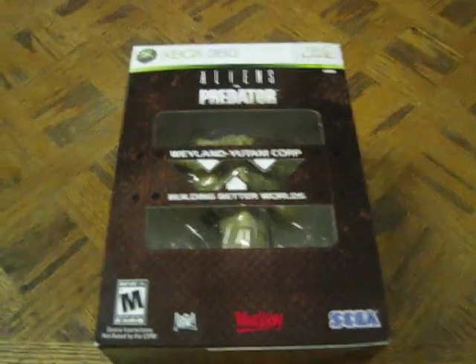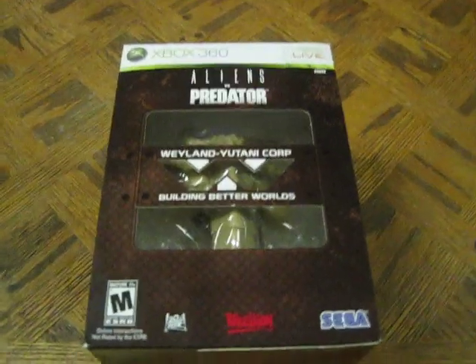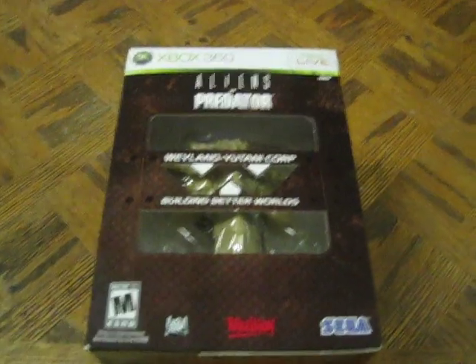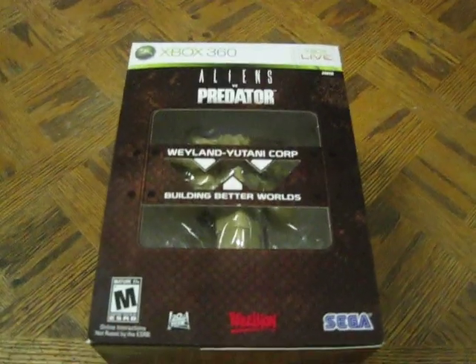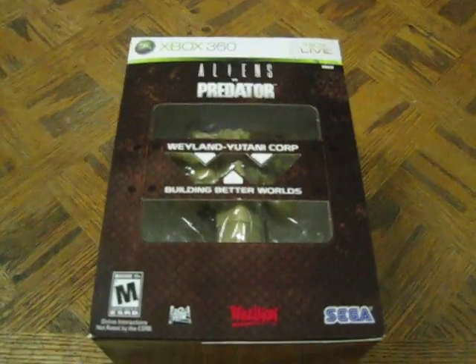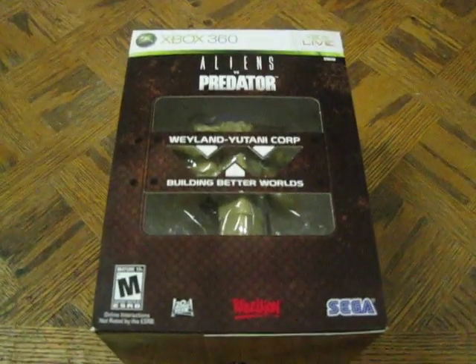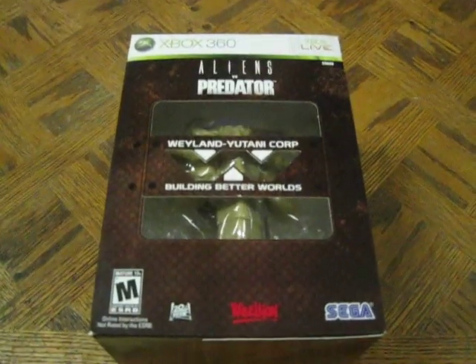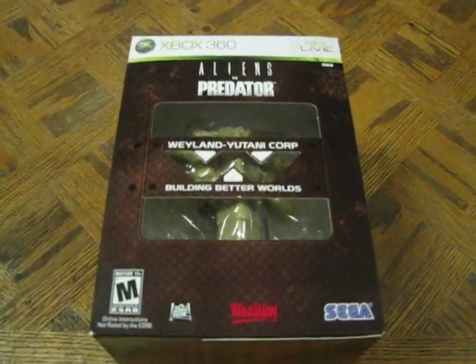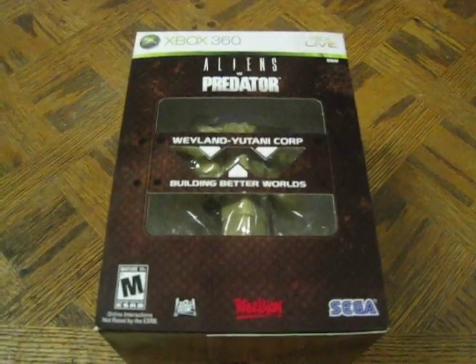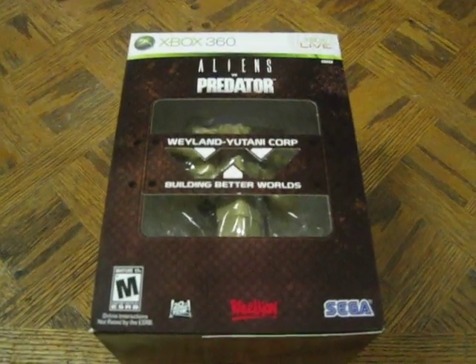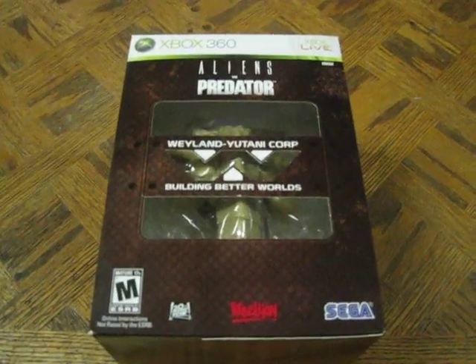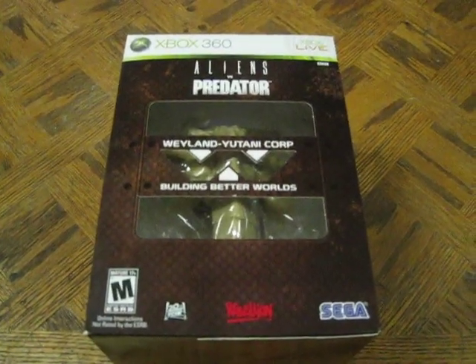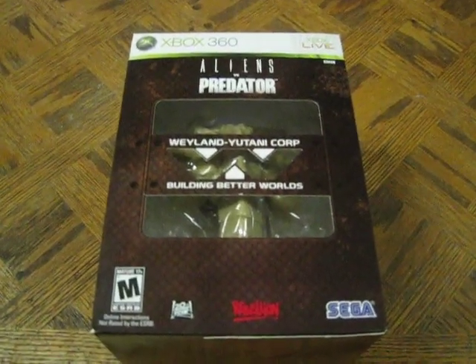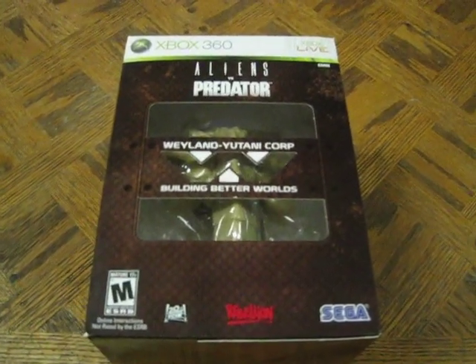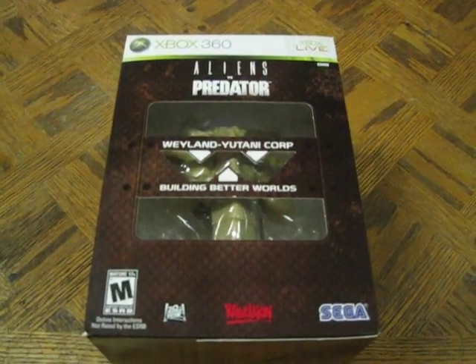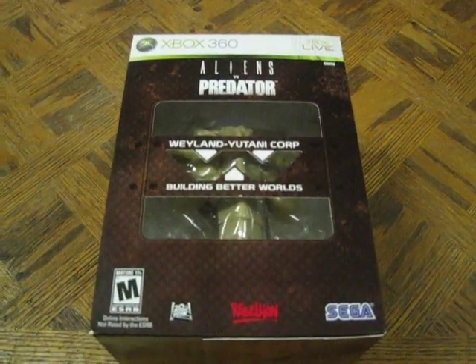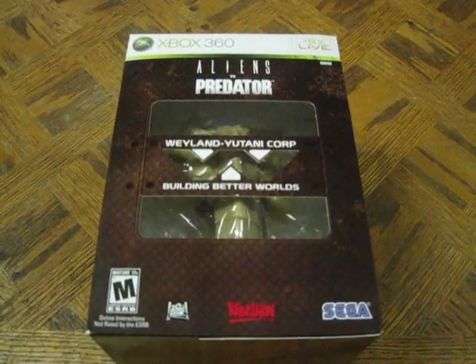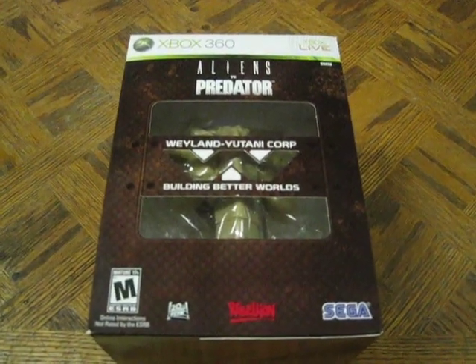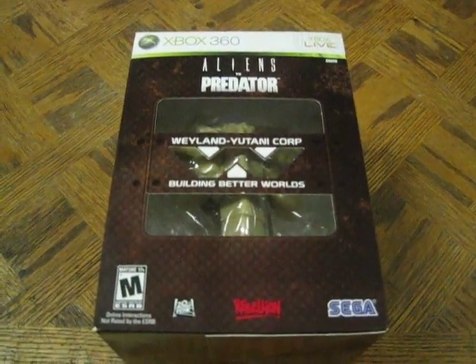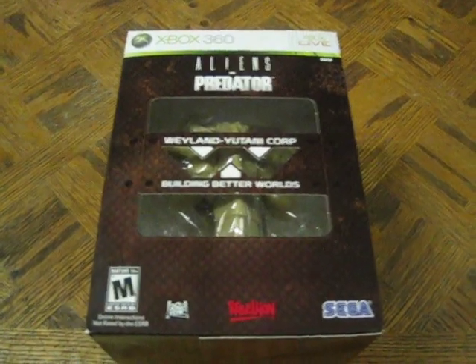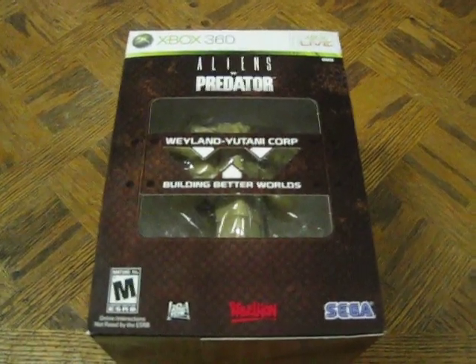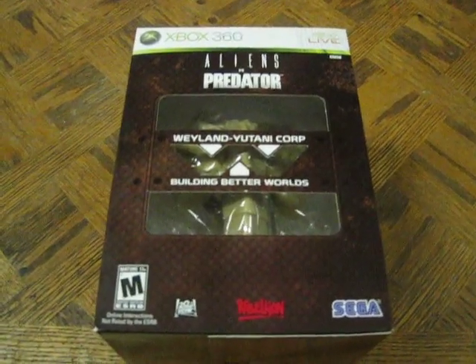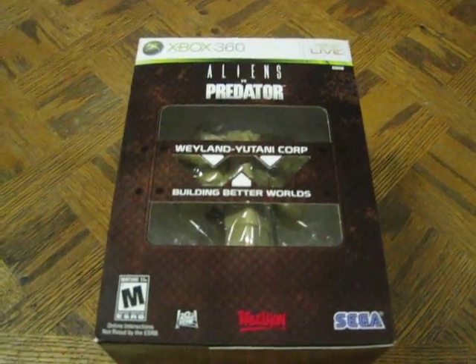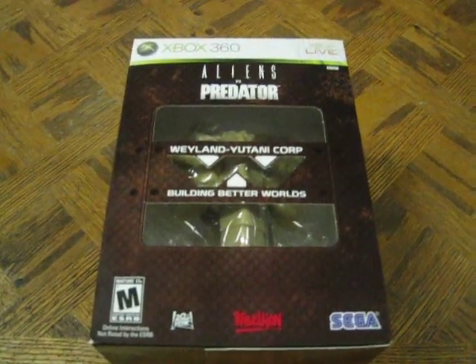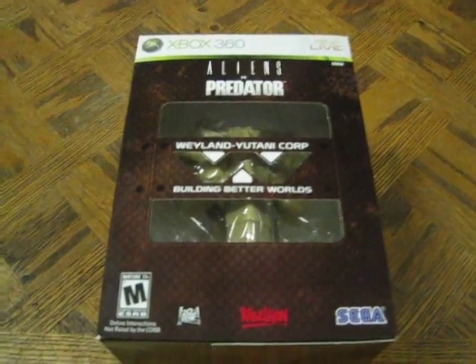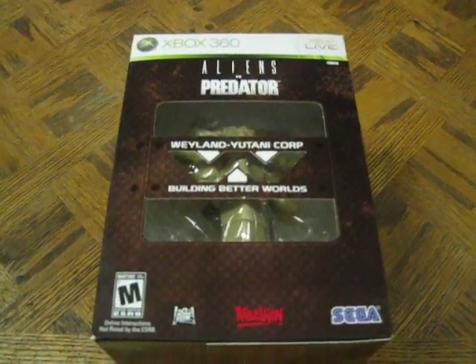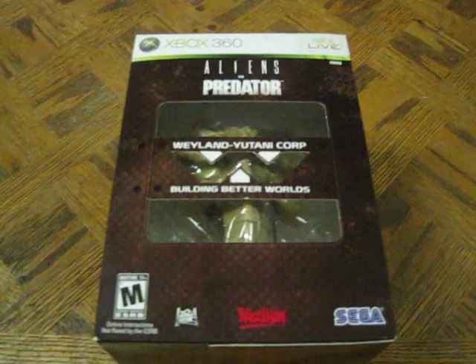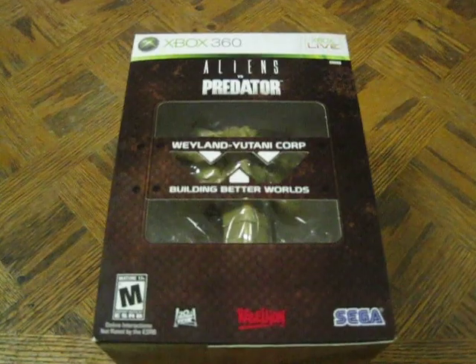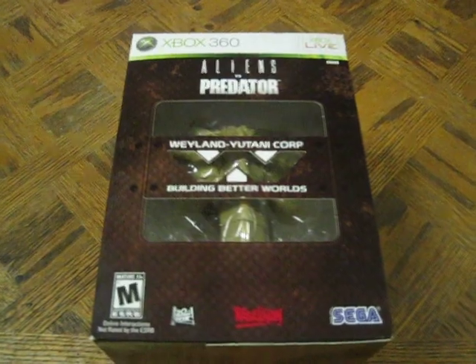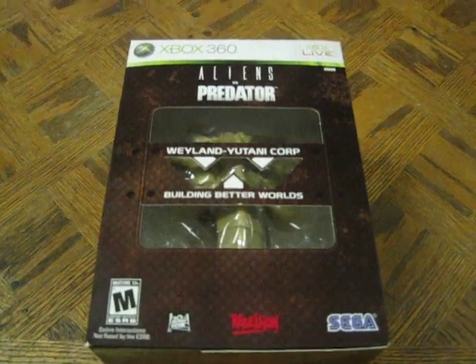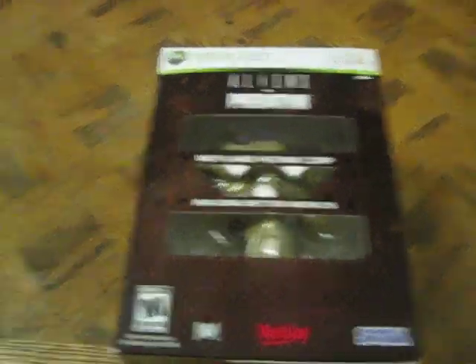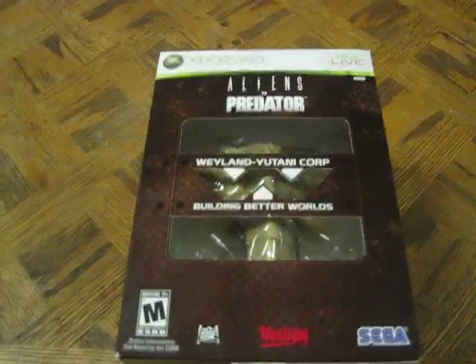This is my second video for my steelbook collection. This is Aliens vs. Predators.